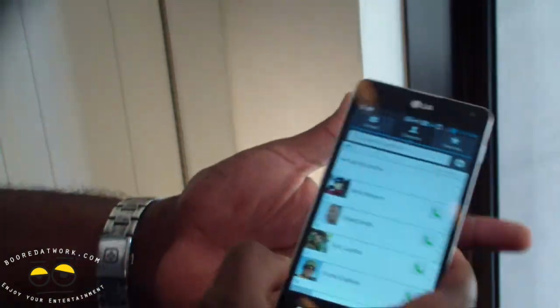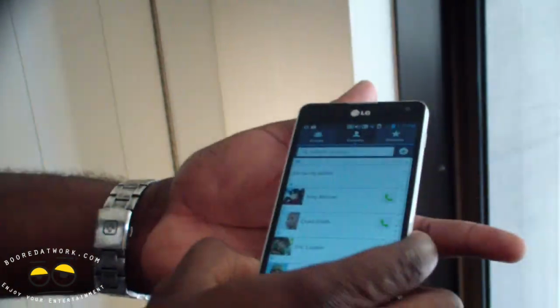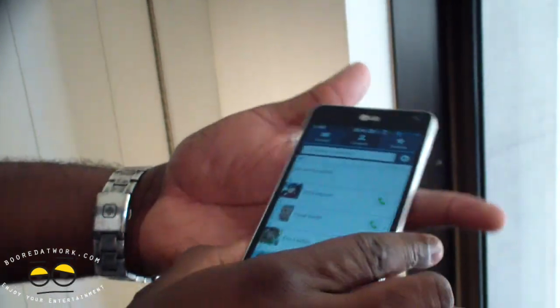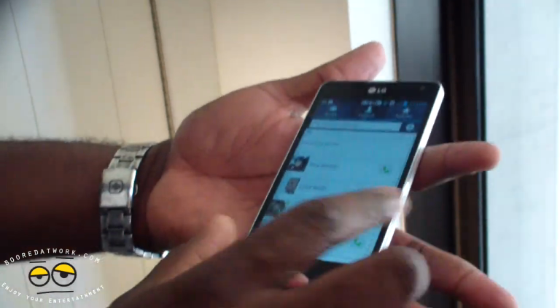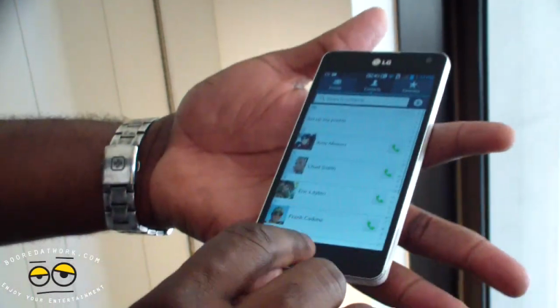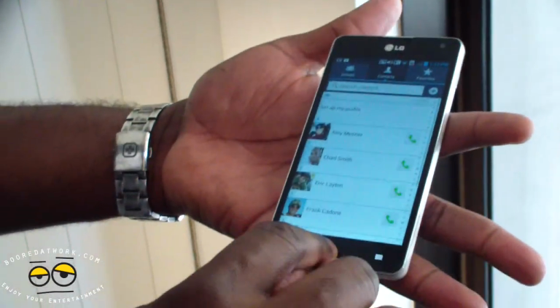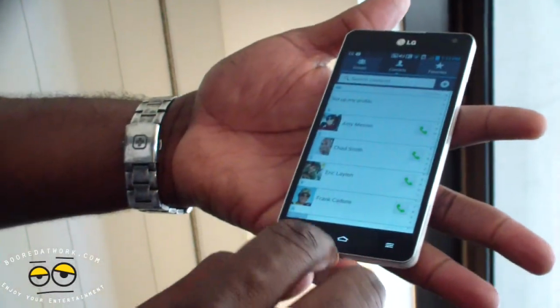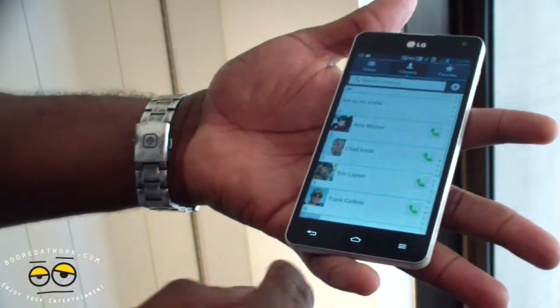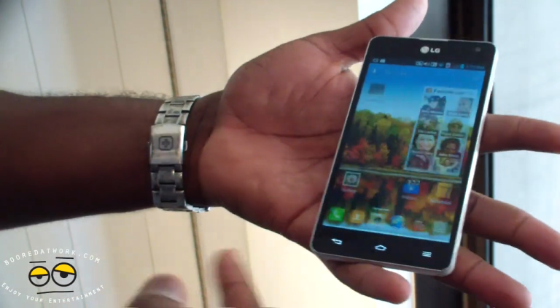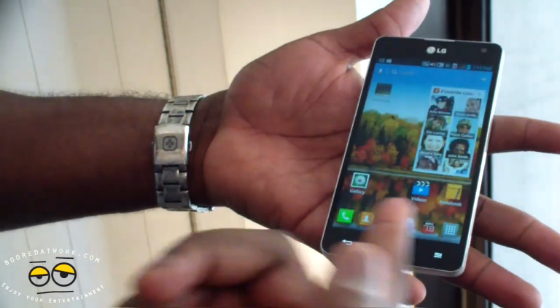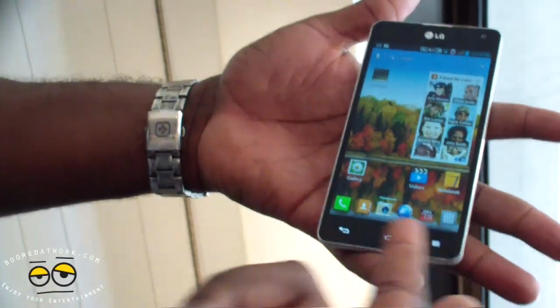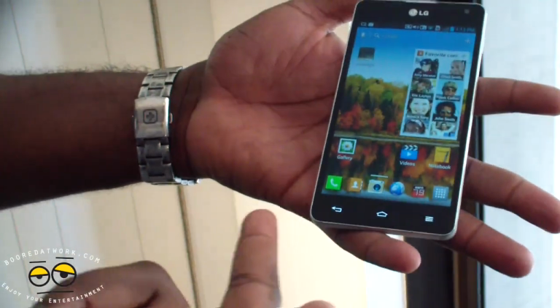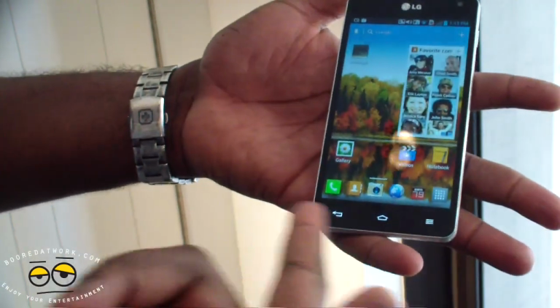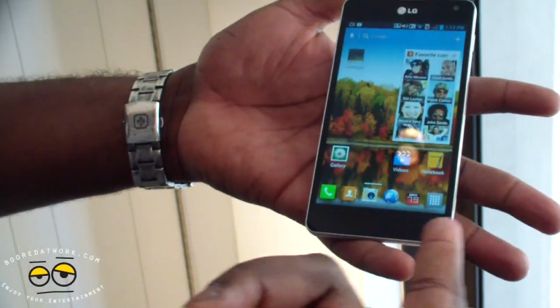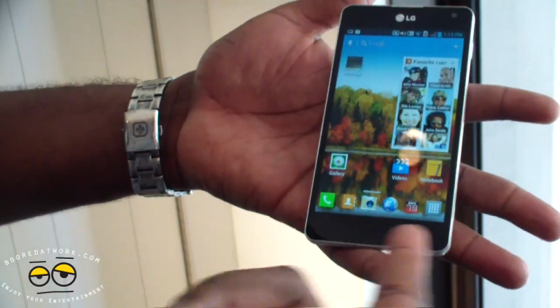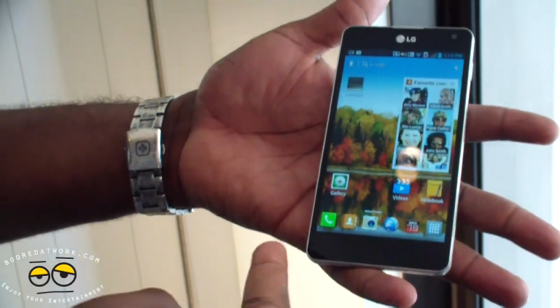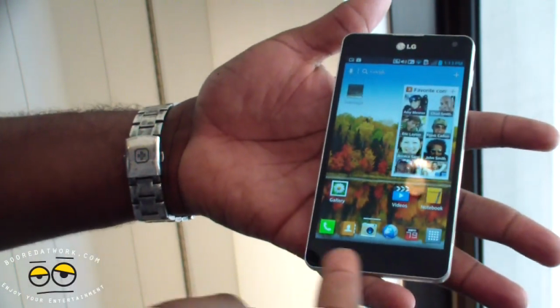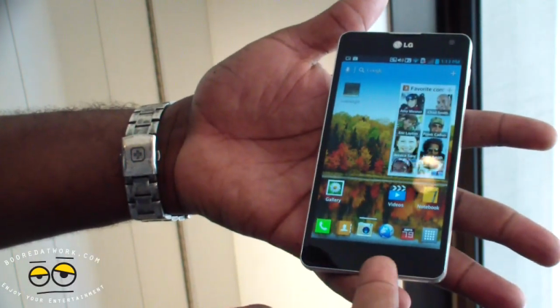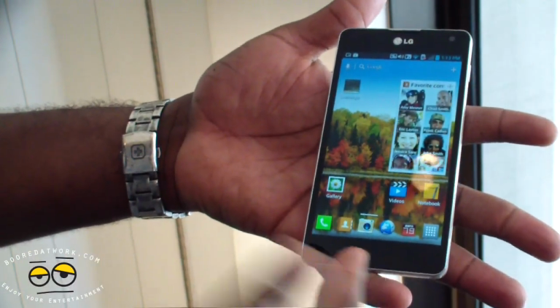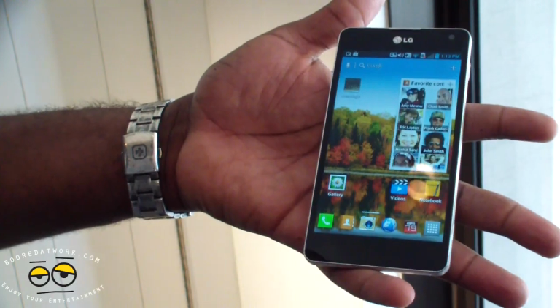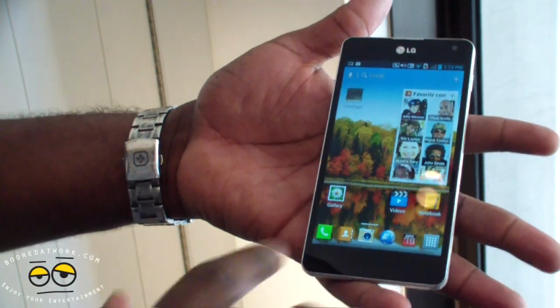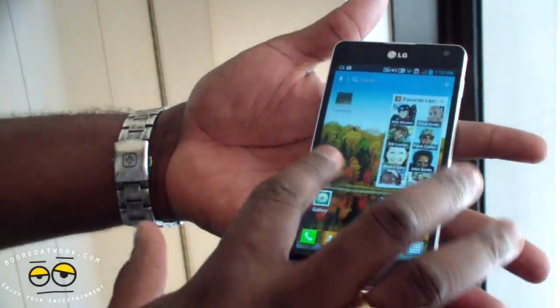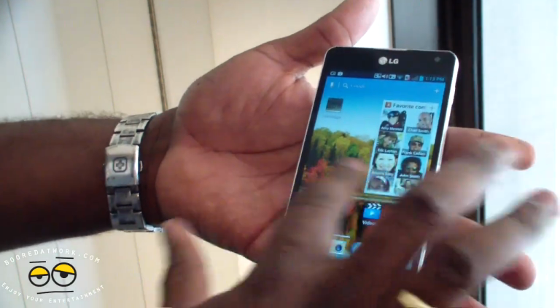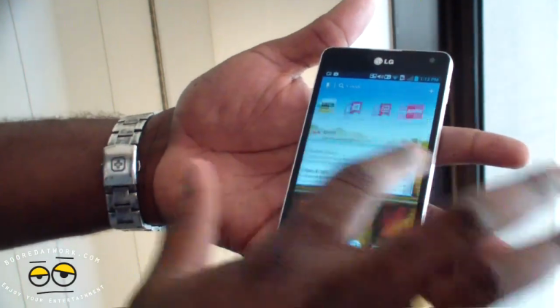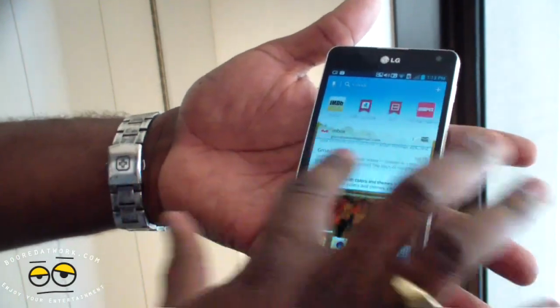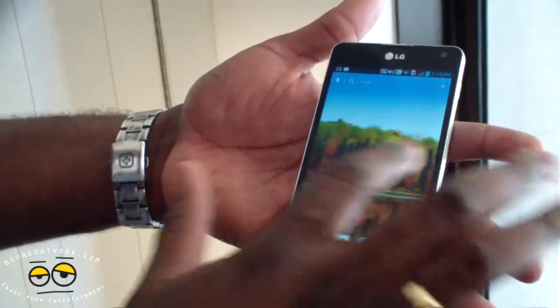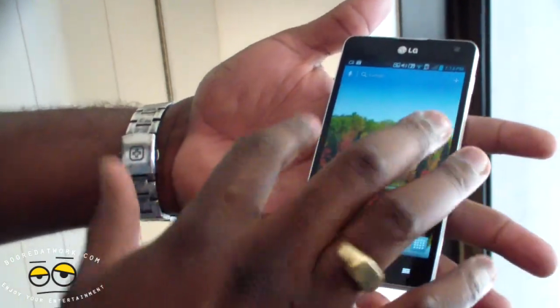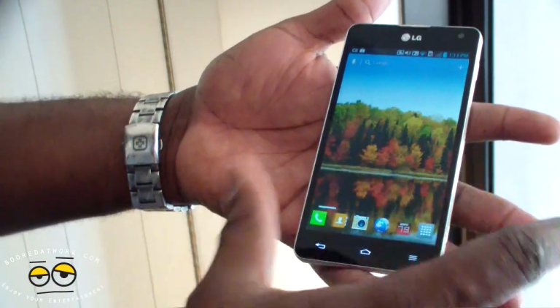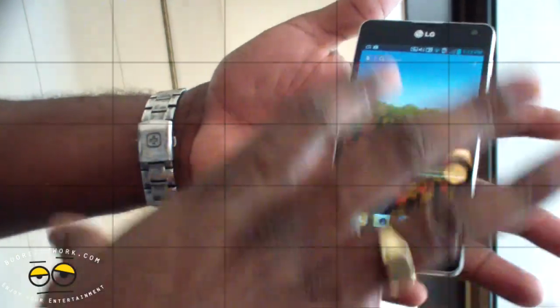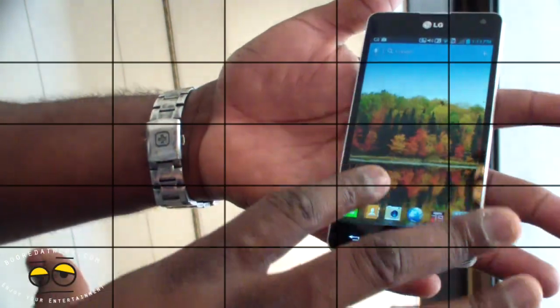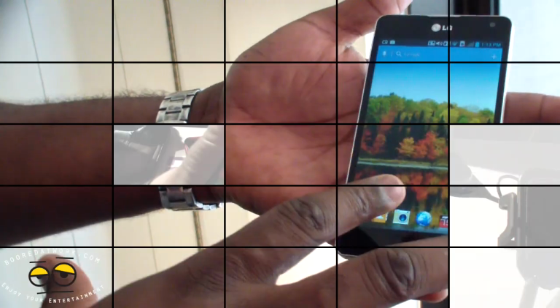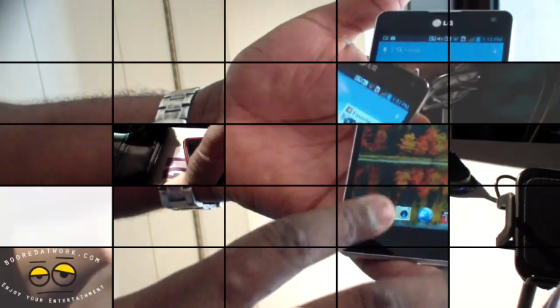Overall, very clean design. These are your capacitive touch buttons, and I really like what LG is doing here.